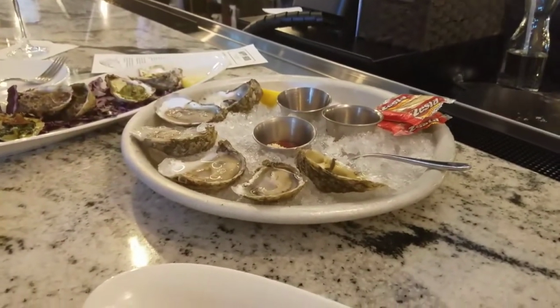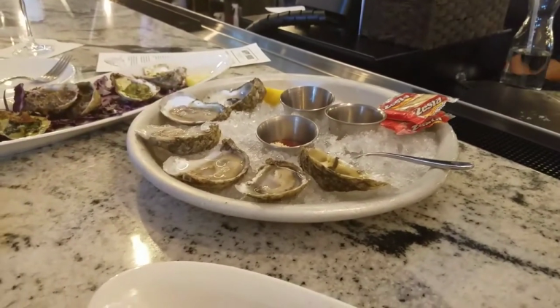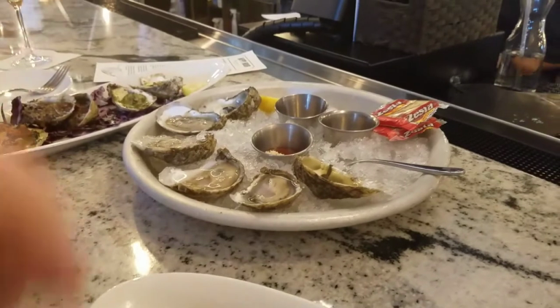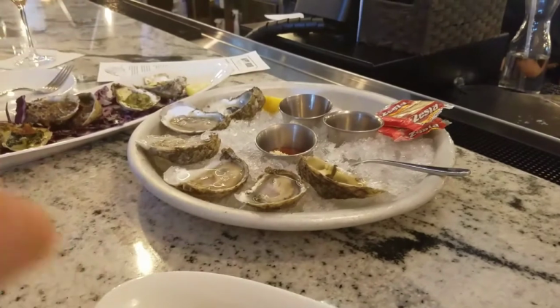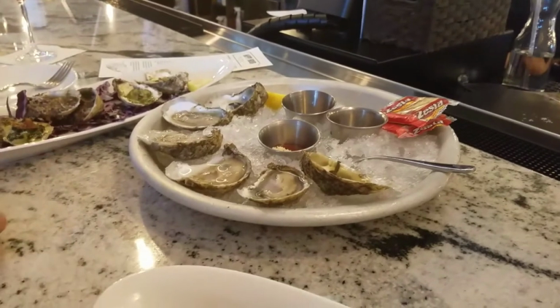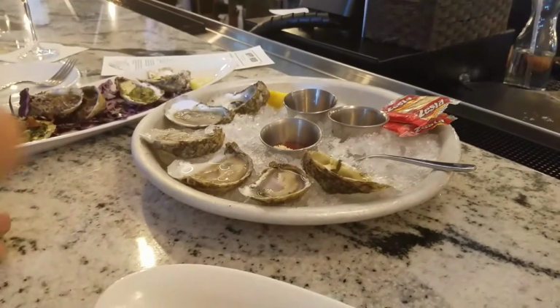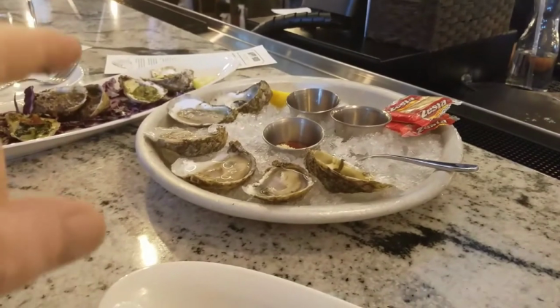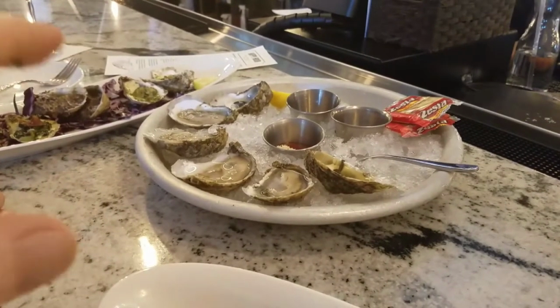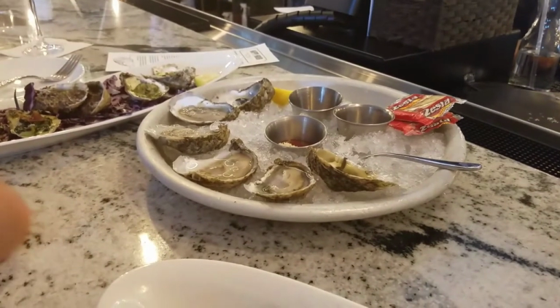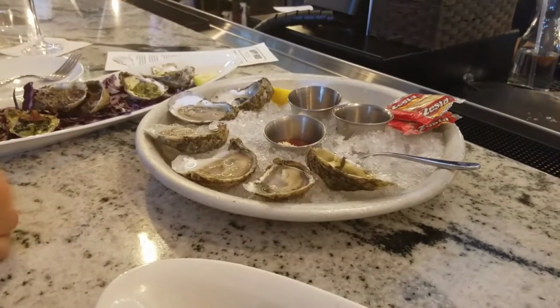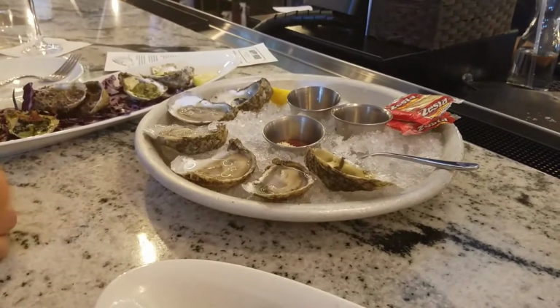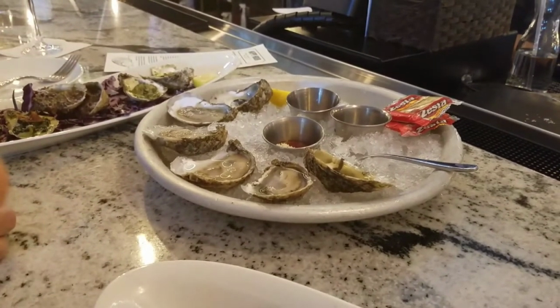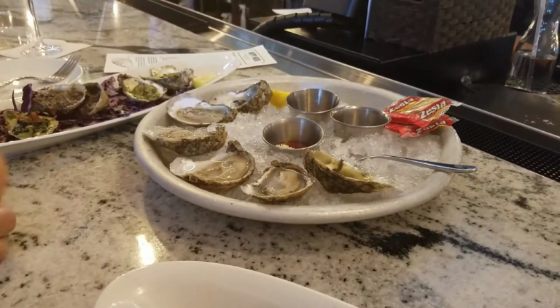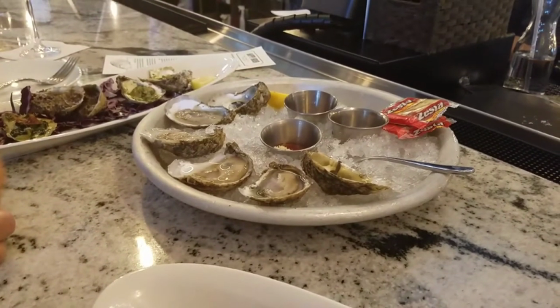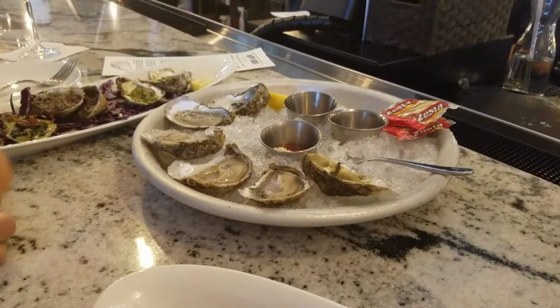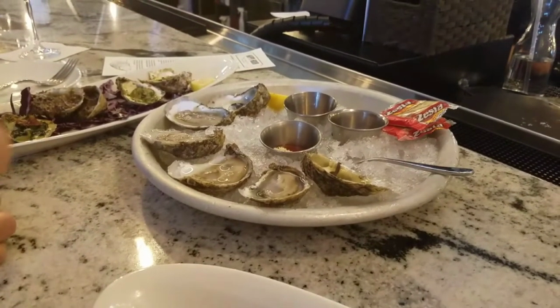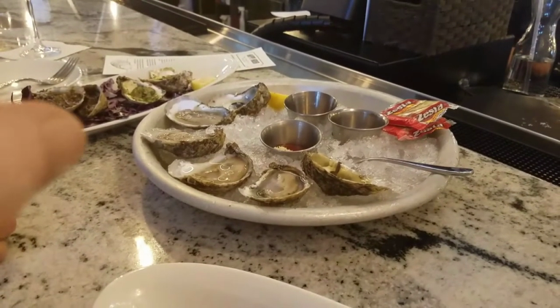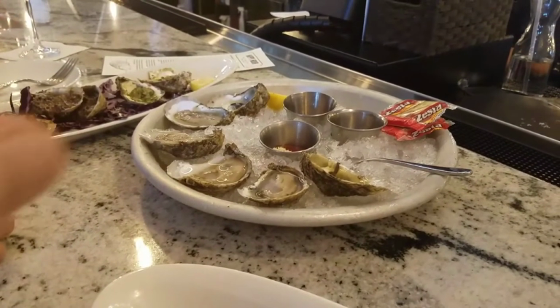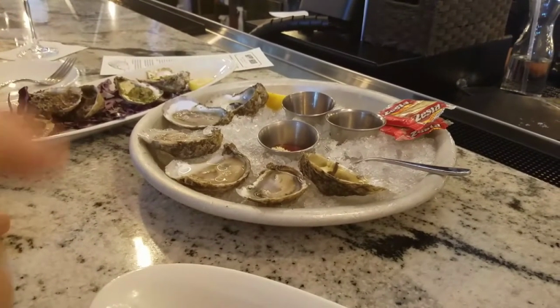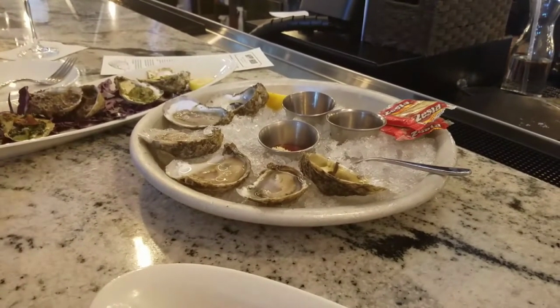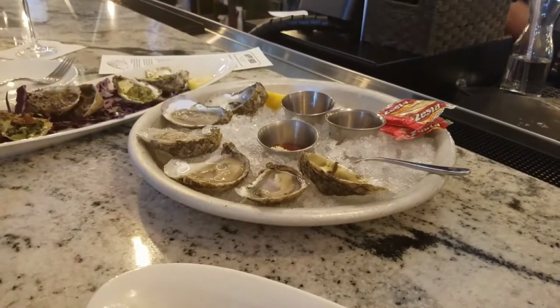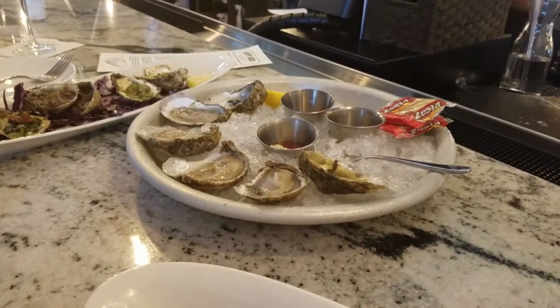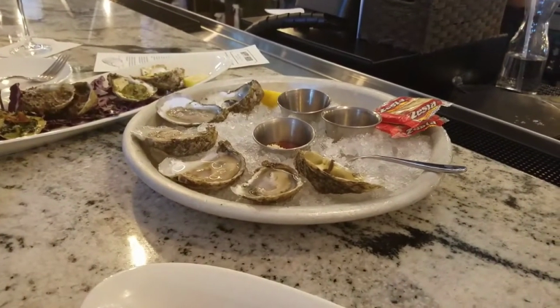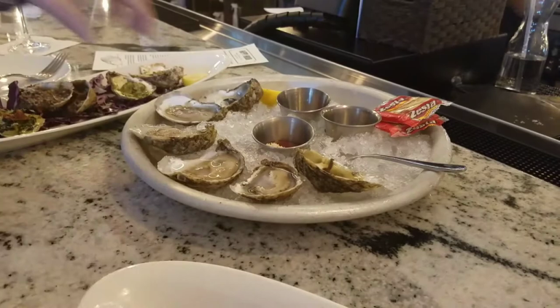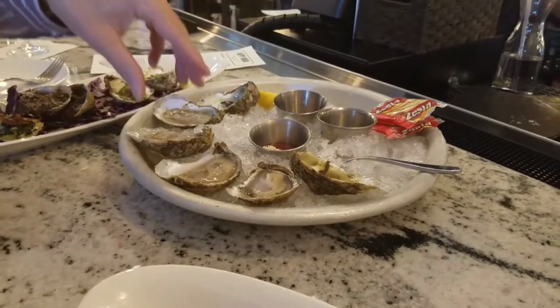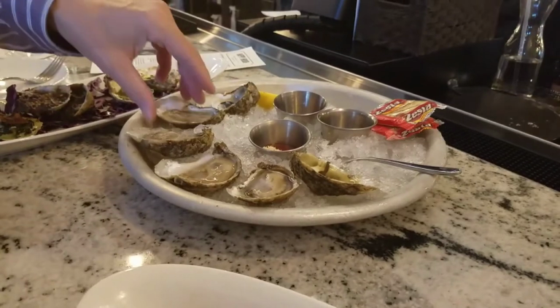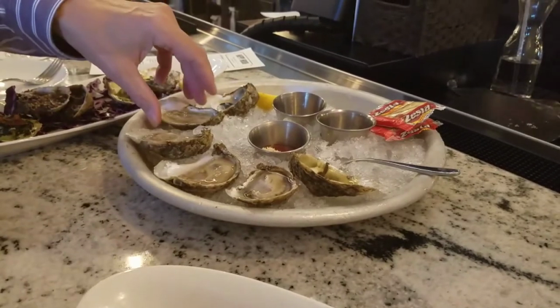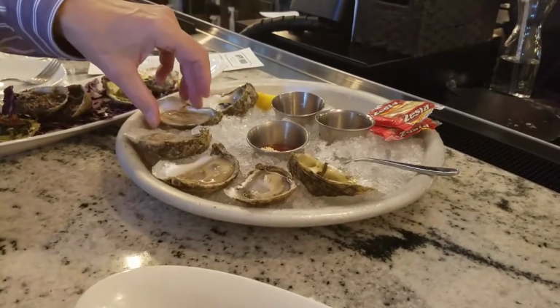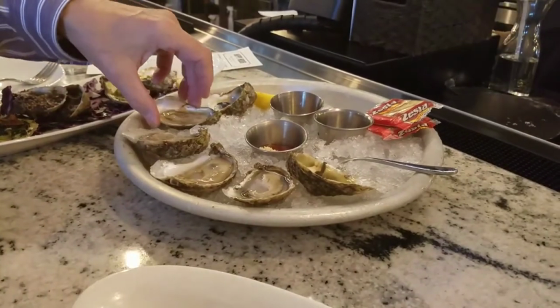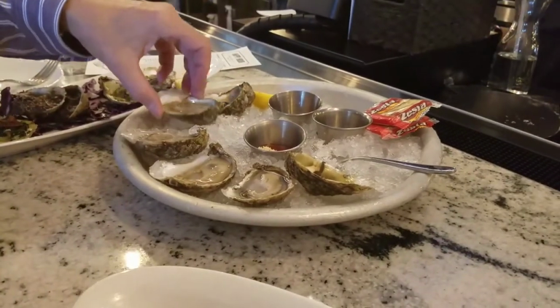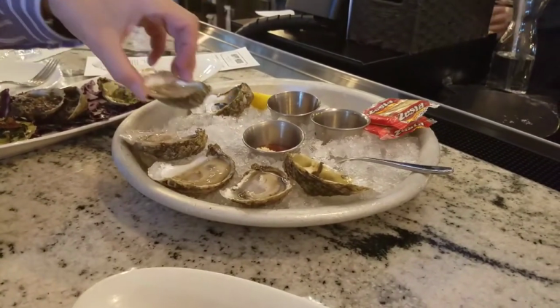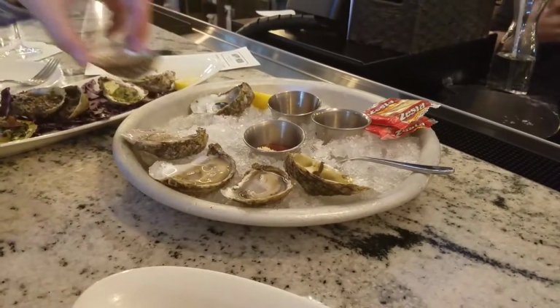And now you have added the lemon. Yeah, just a little bit of lemon. Just lemon. You're looking good?